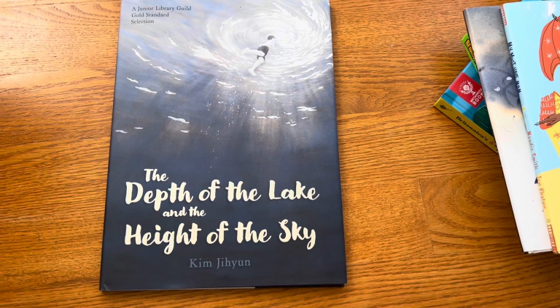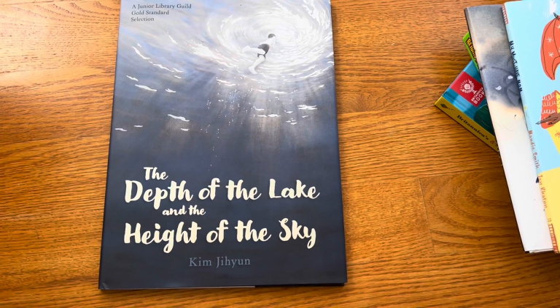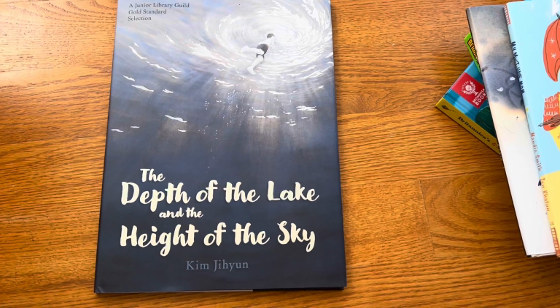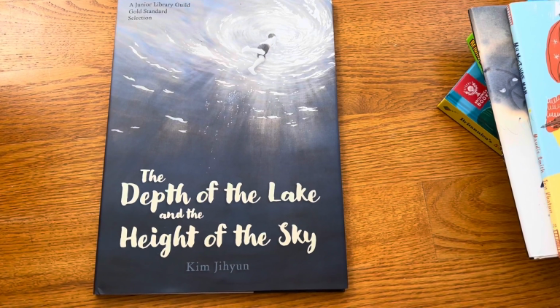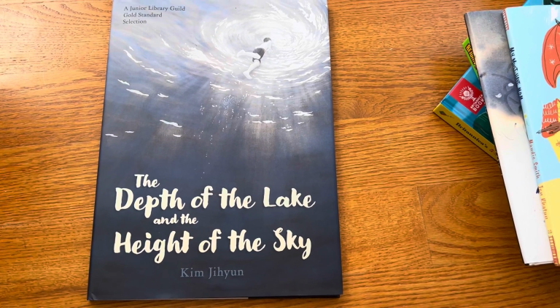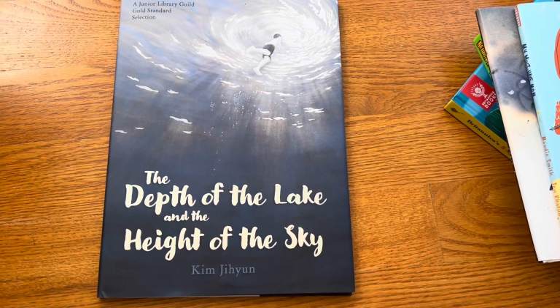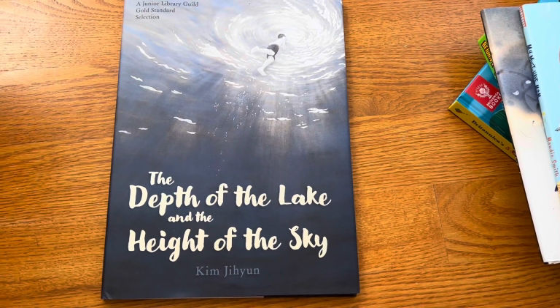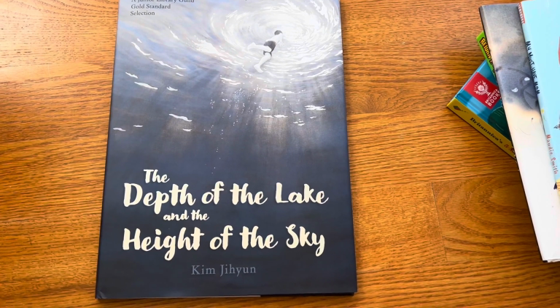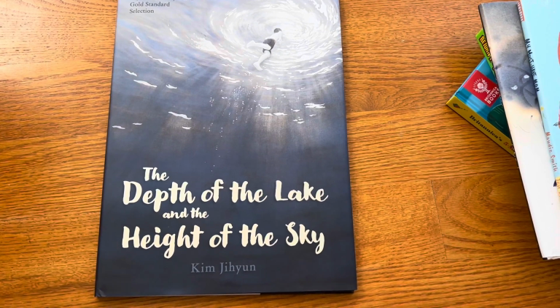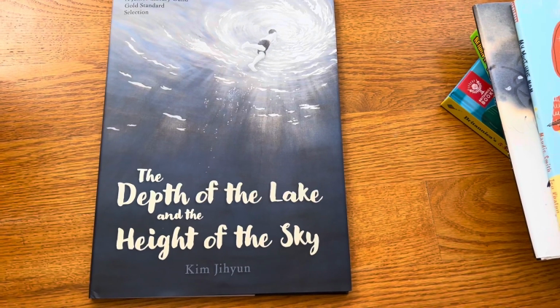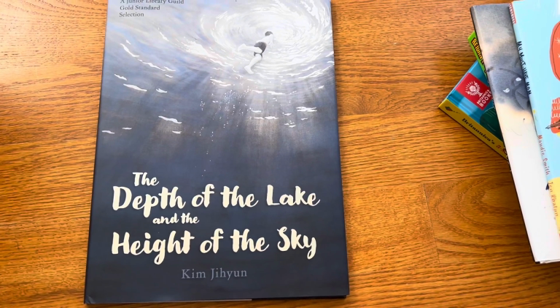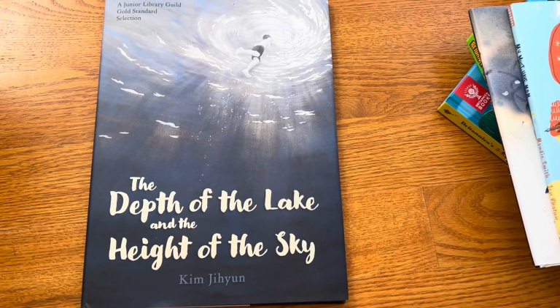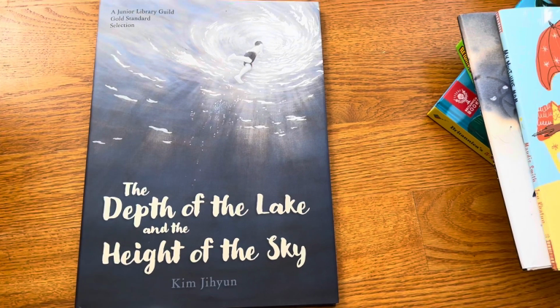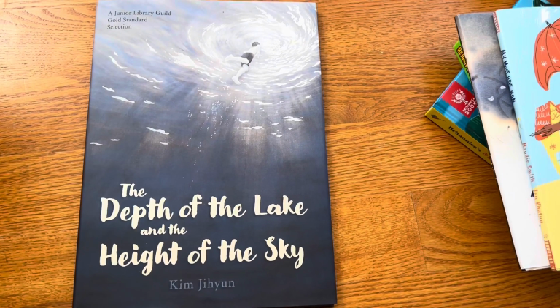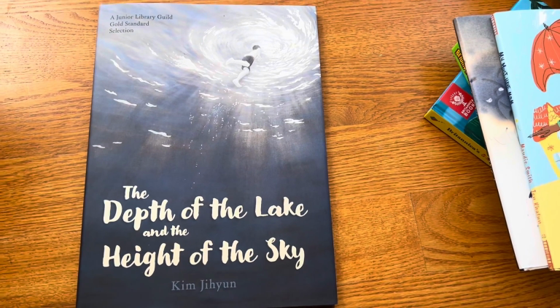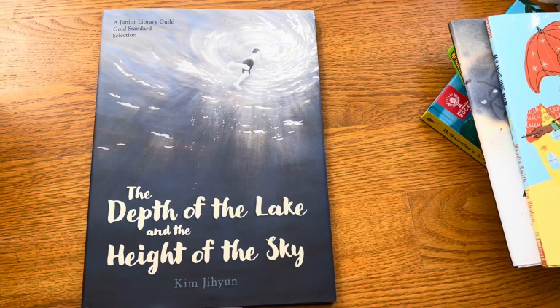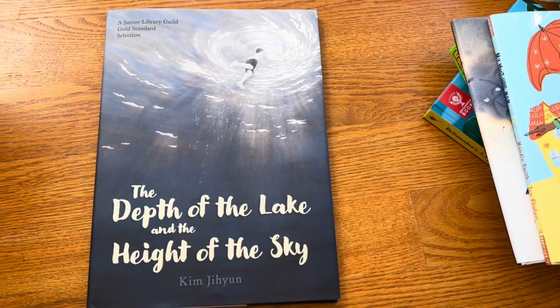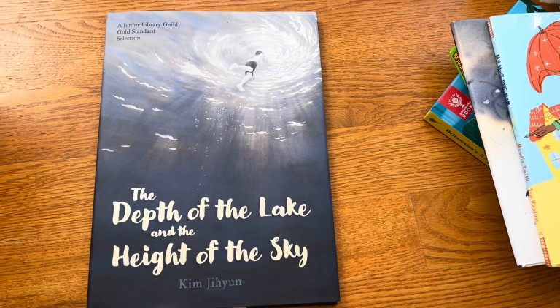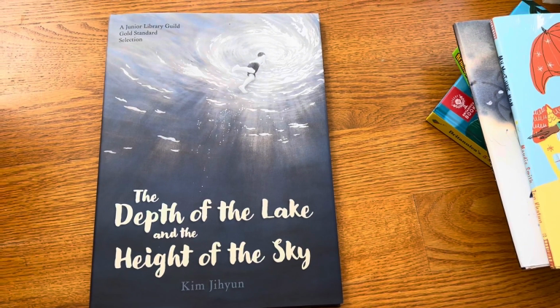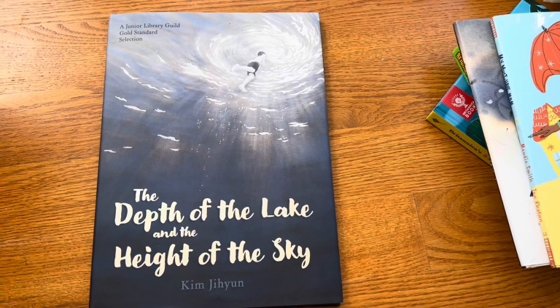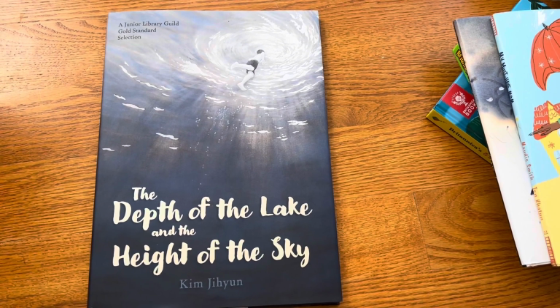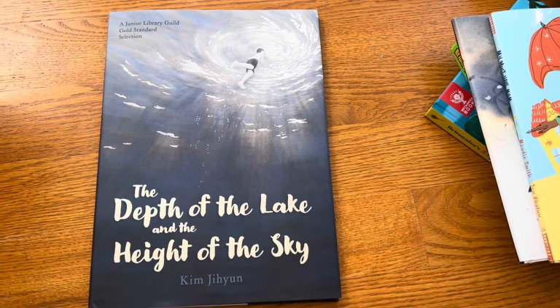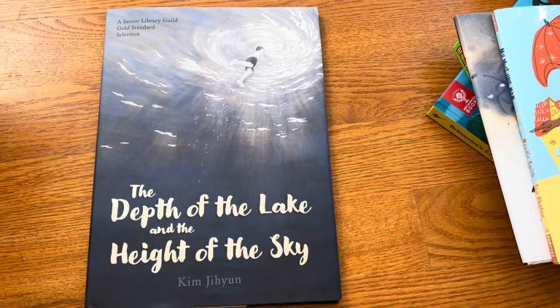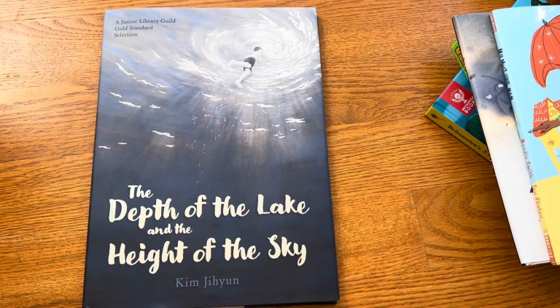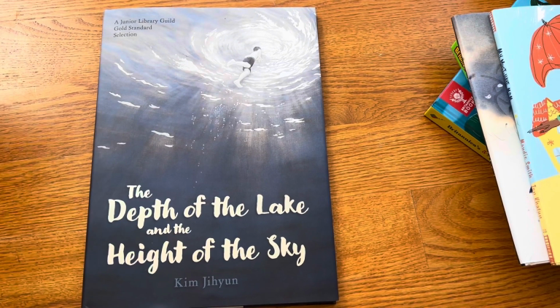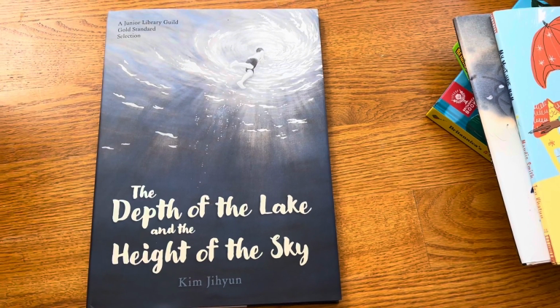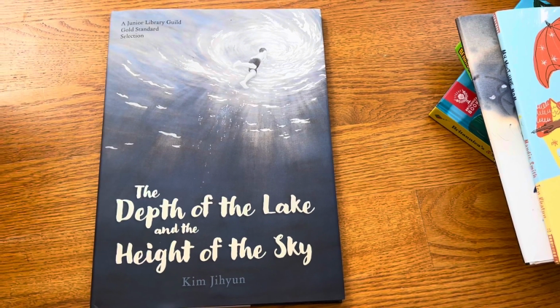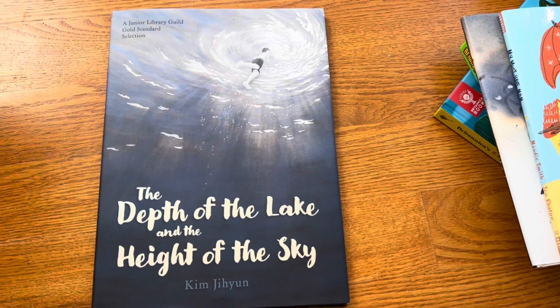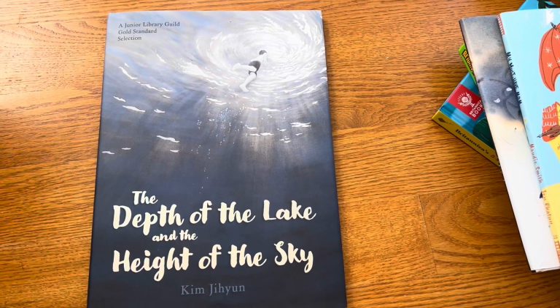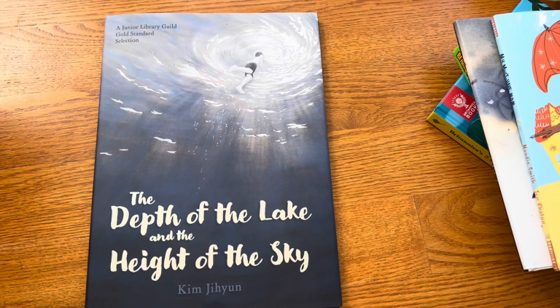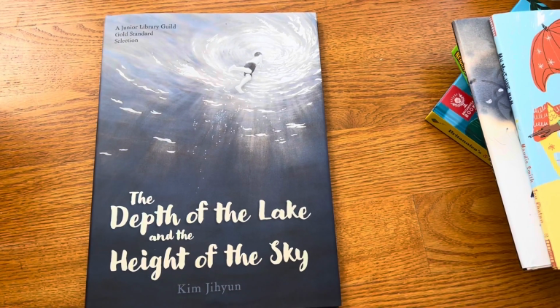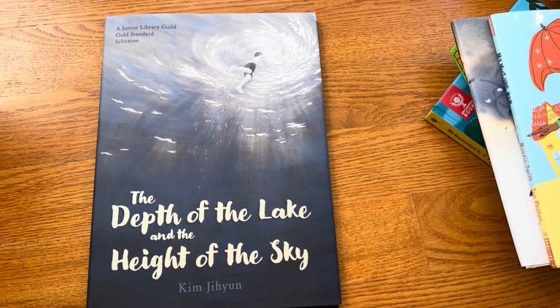Thank you to Publisher Spotlight, and I'll continue with part two.